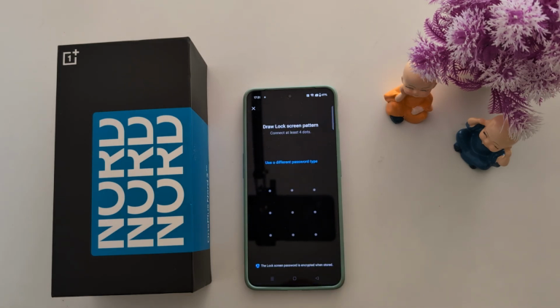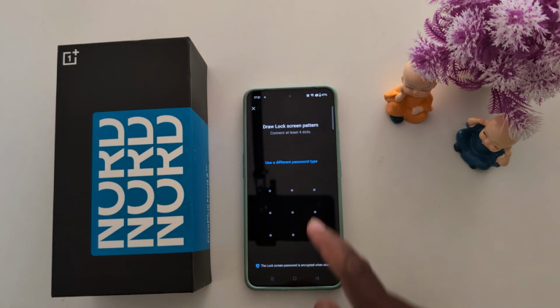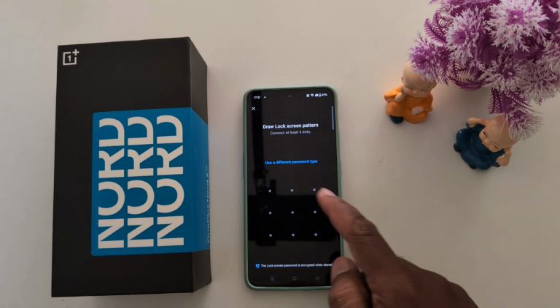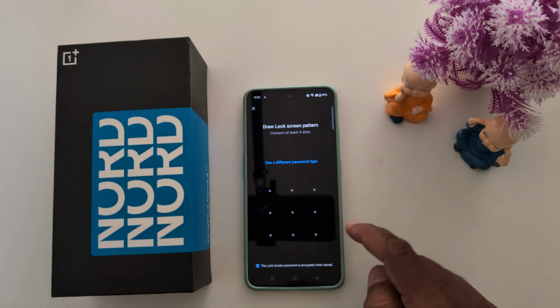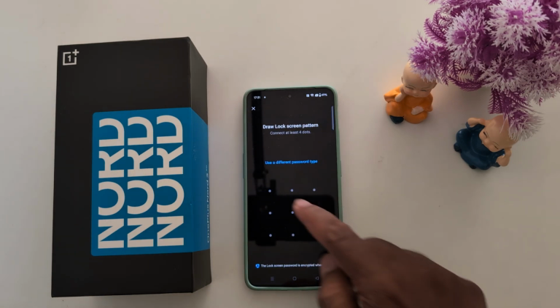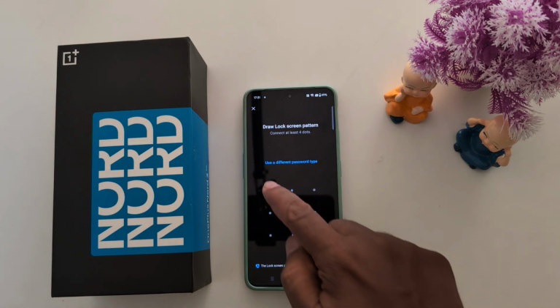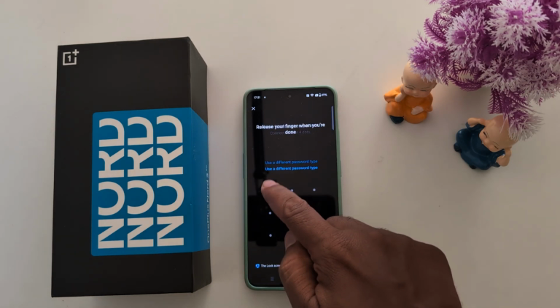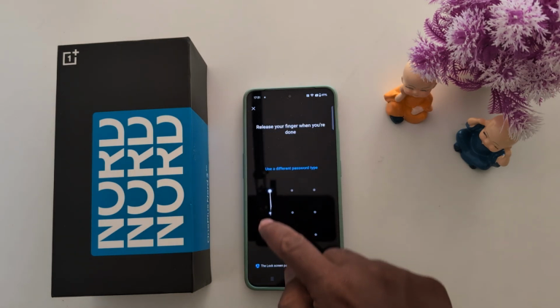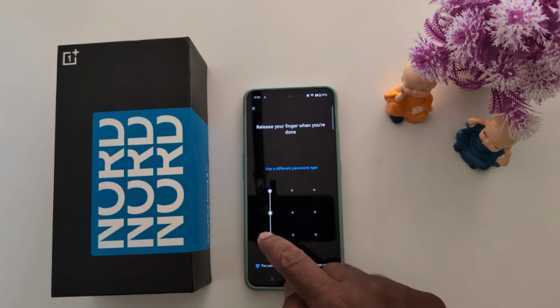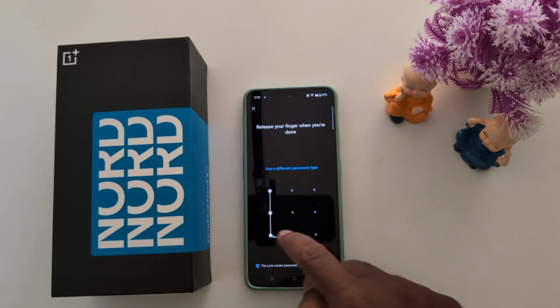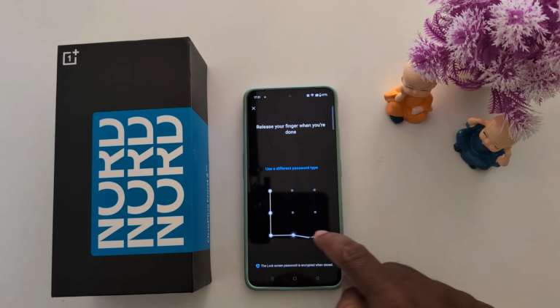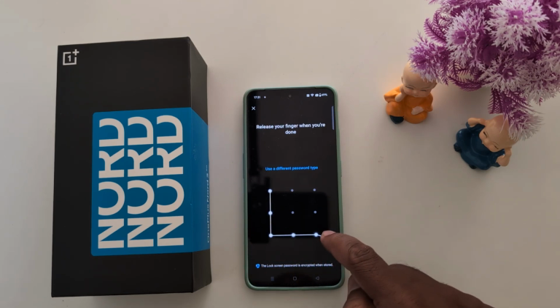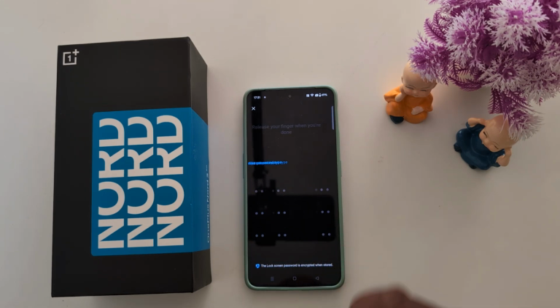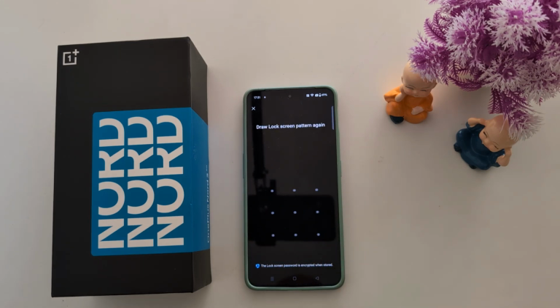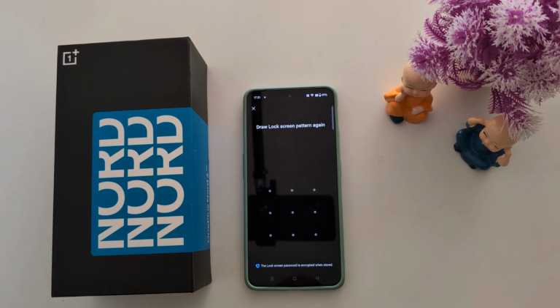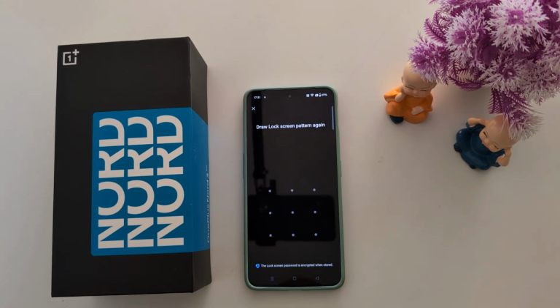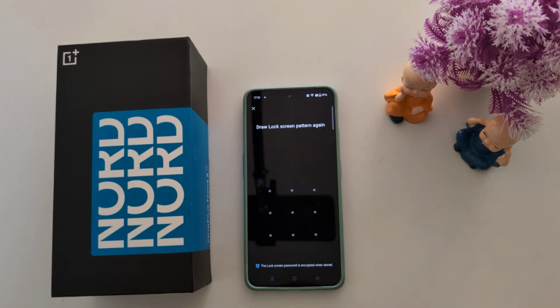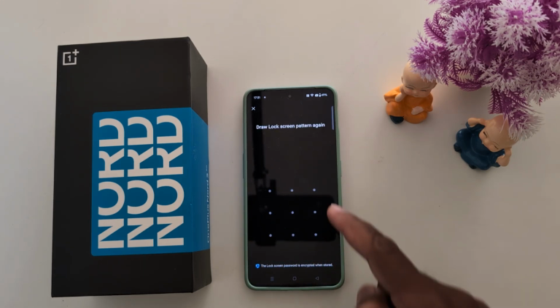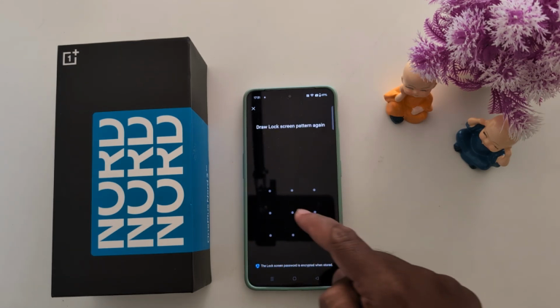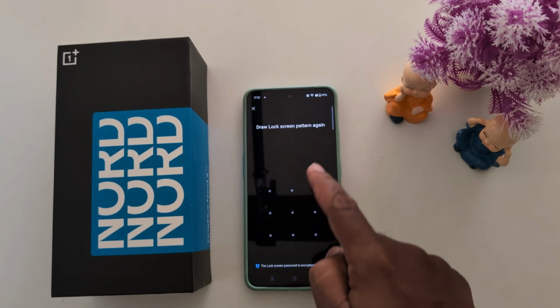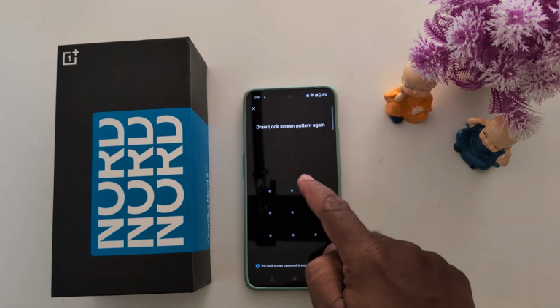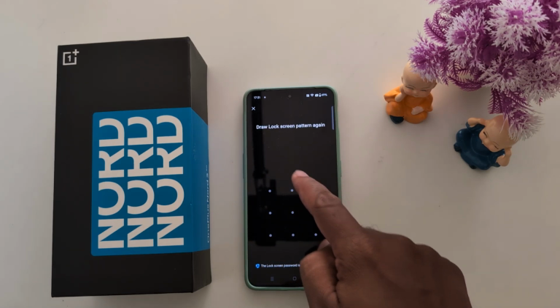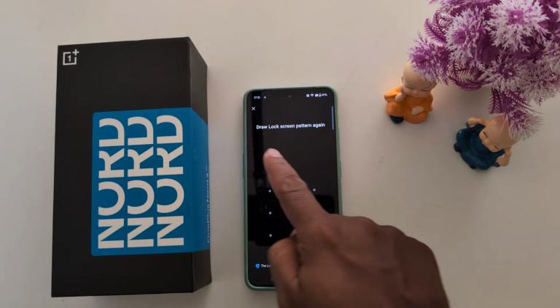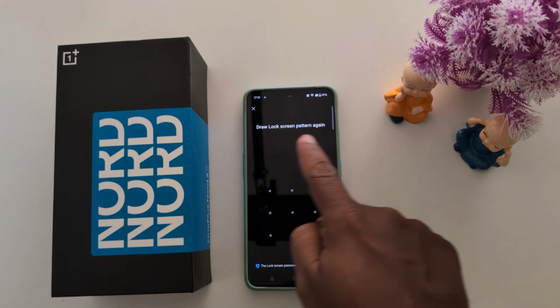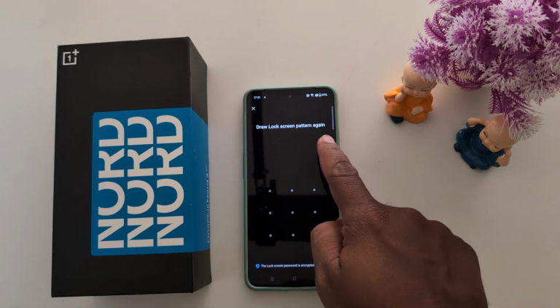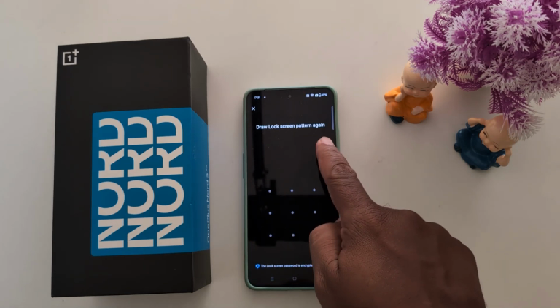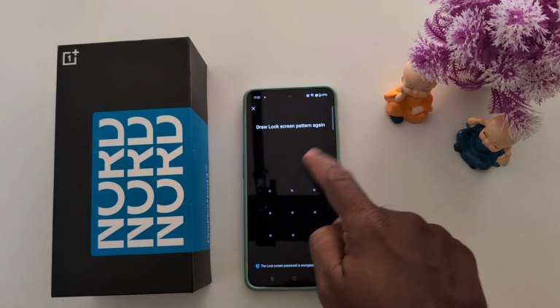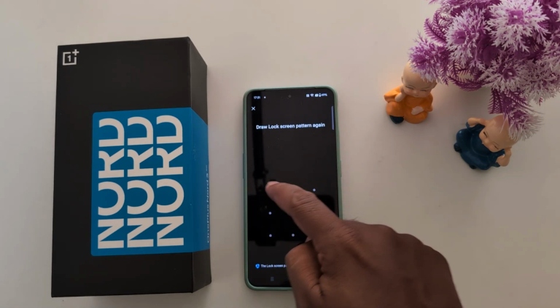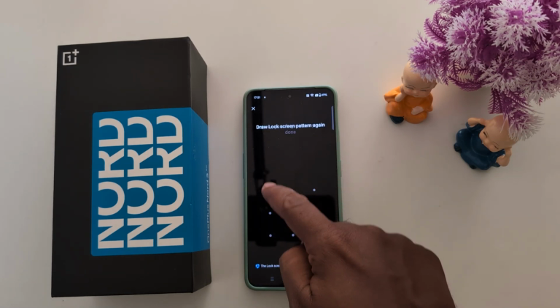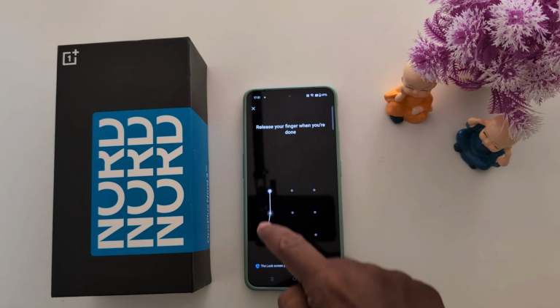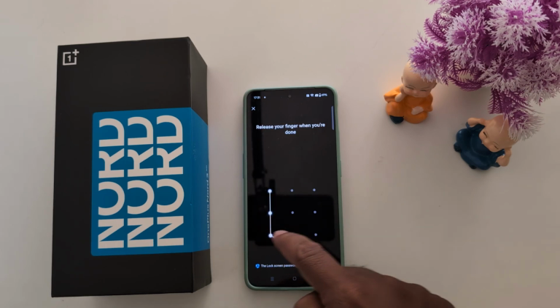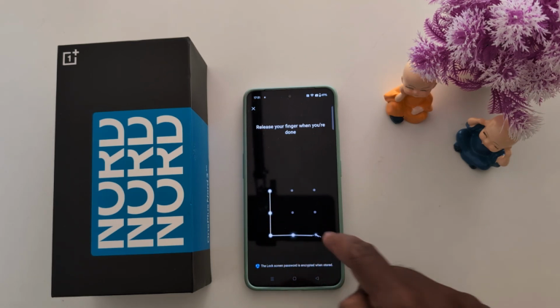Now draw the pattern you want to use on your phone, then draw the lock pattern again to confirm it.